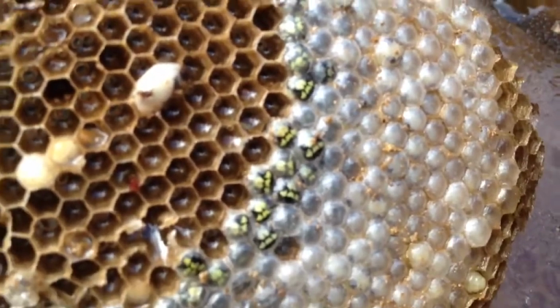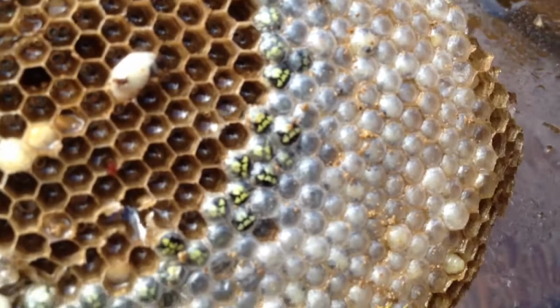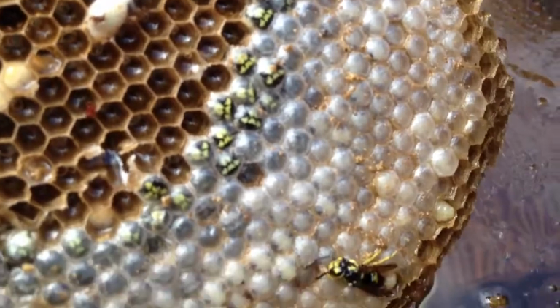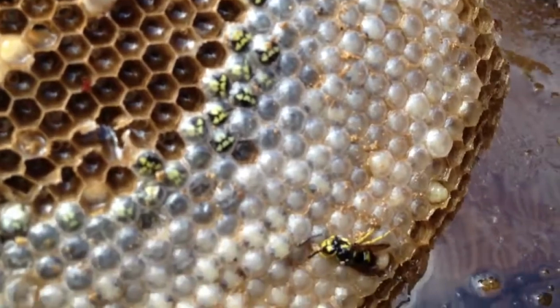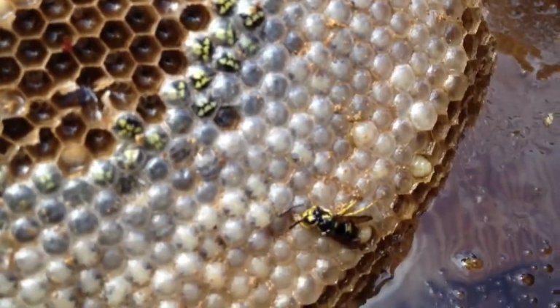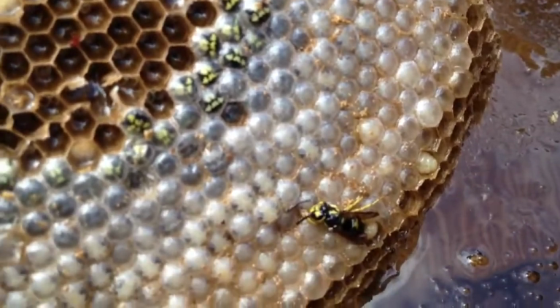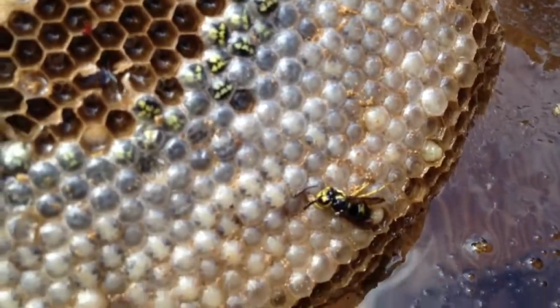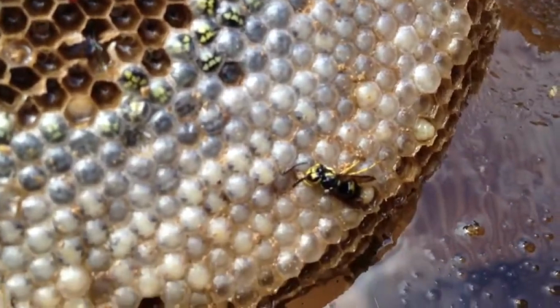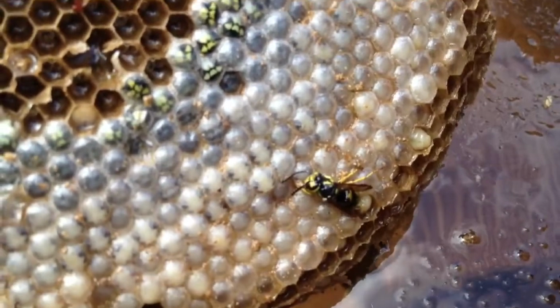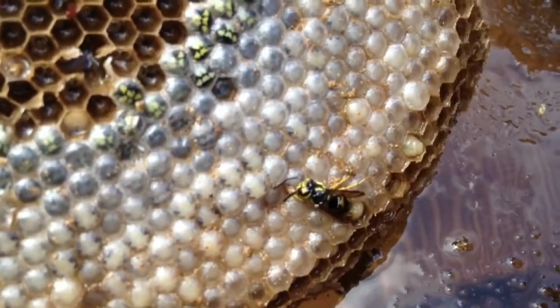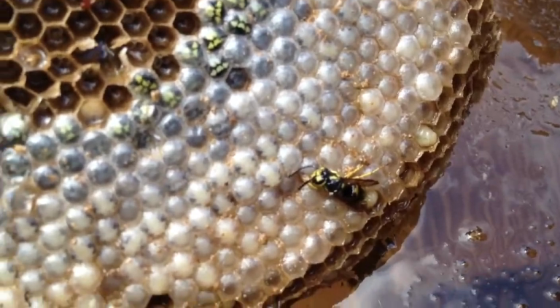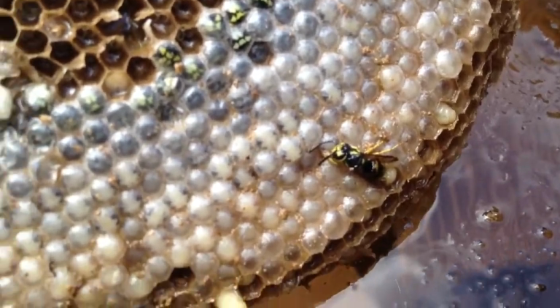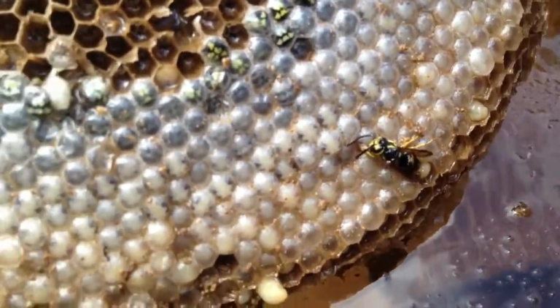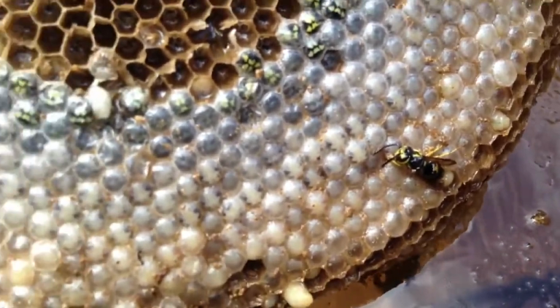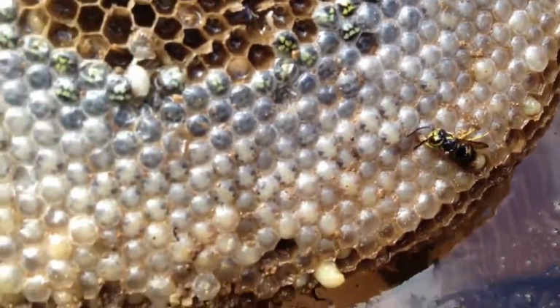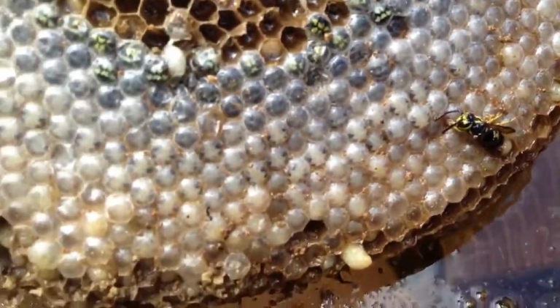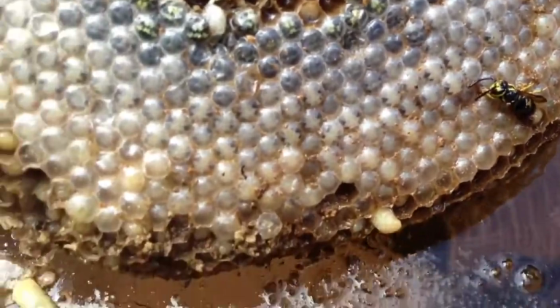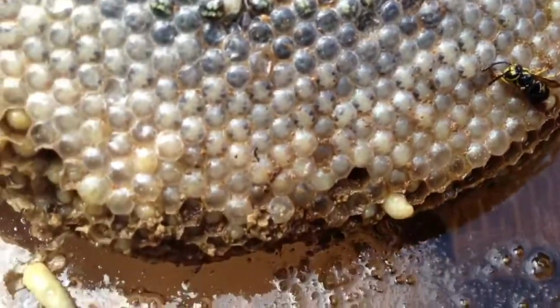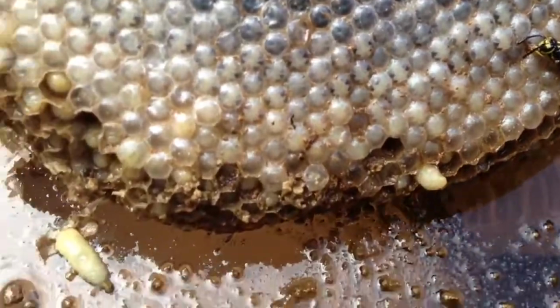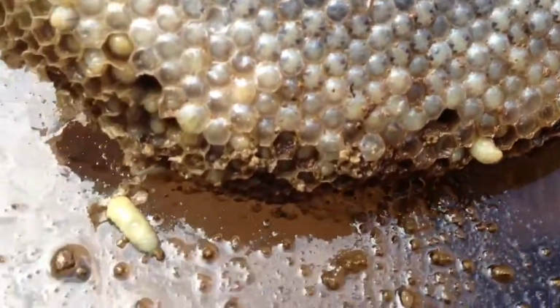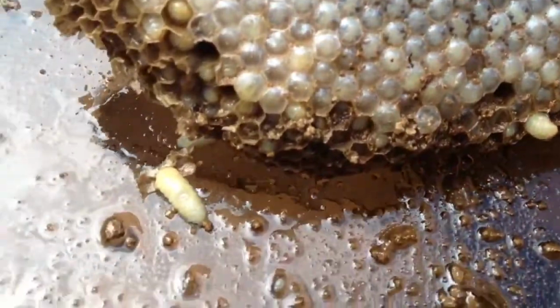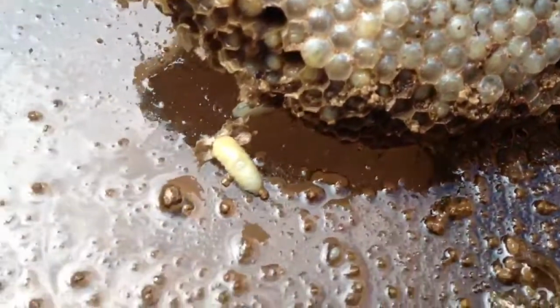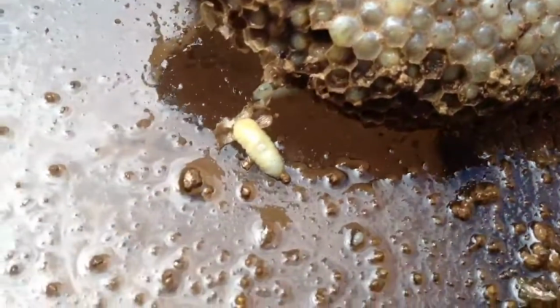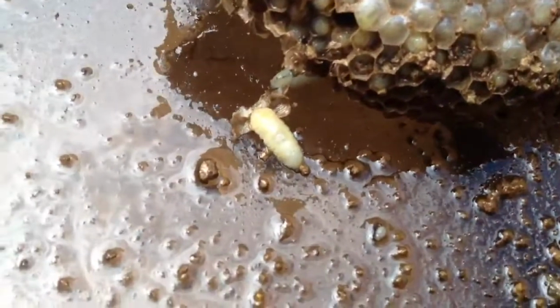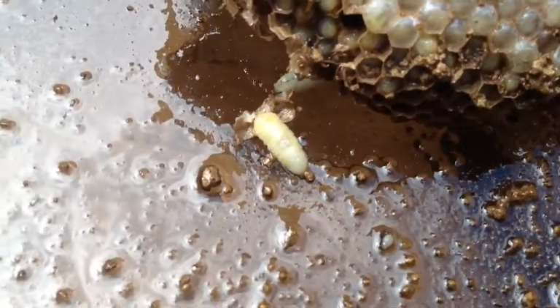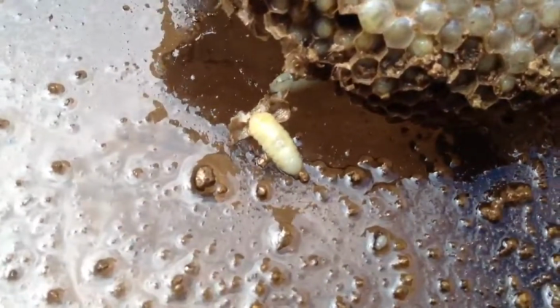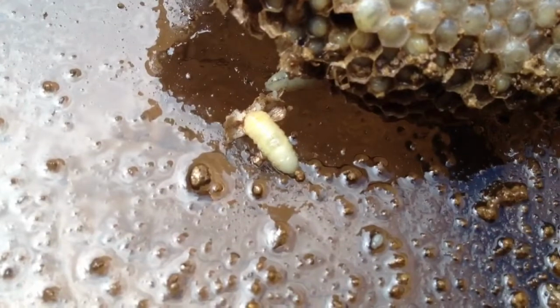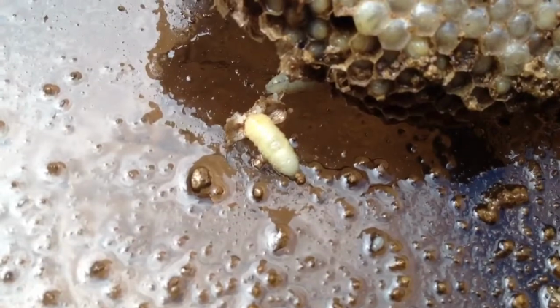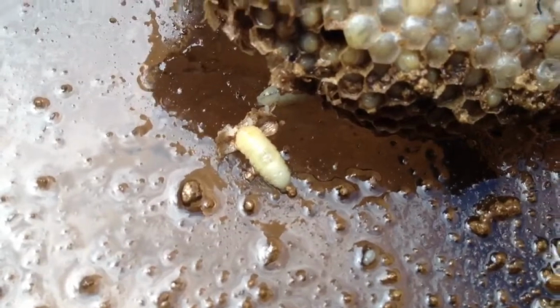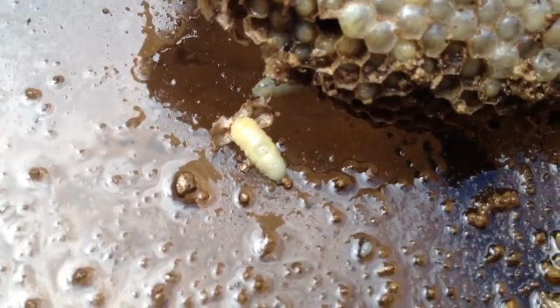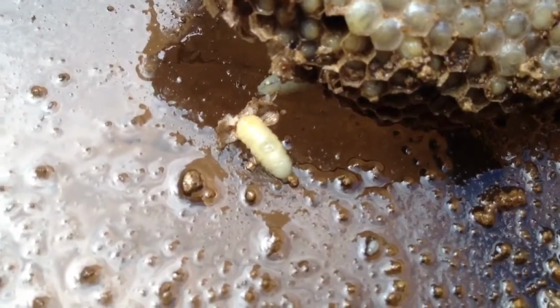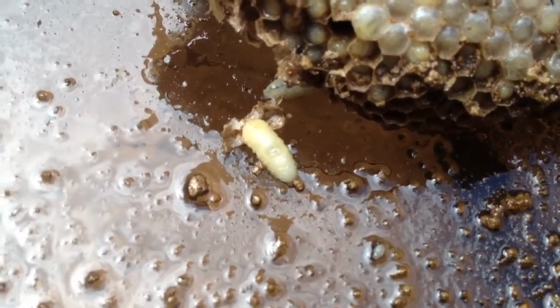And the queen leaves the yellowjacket nest. Oh, here's a live larva — you can see them moving.